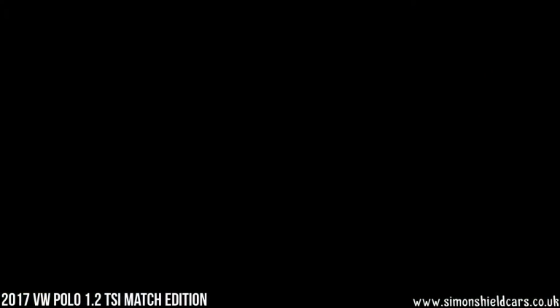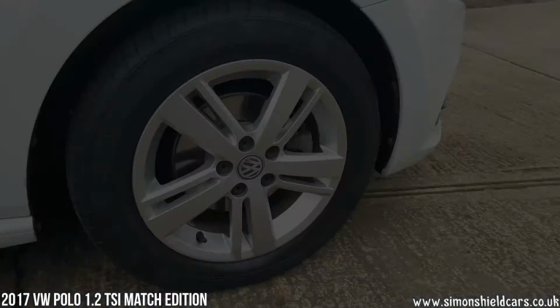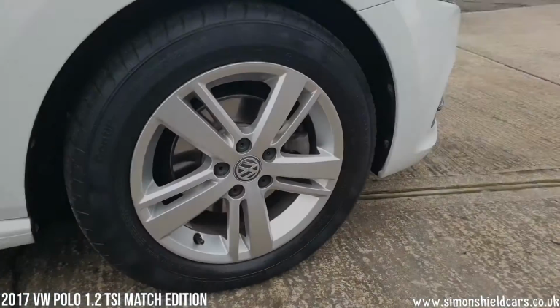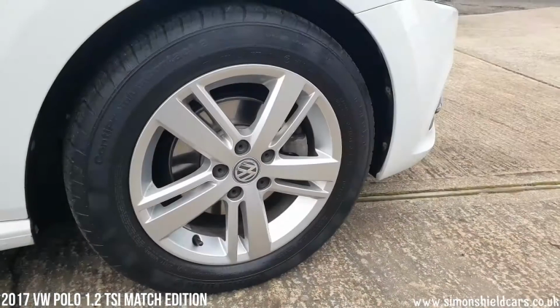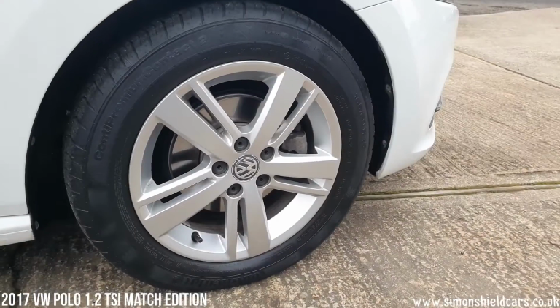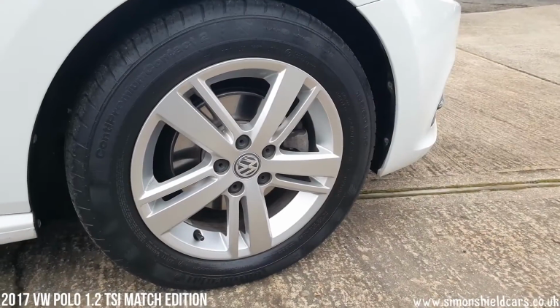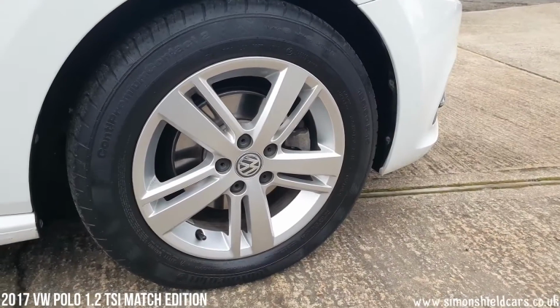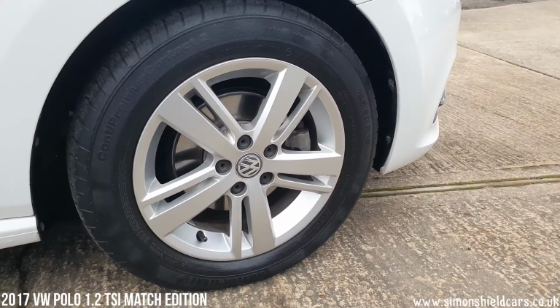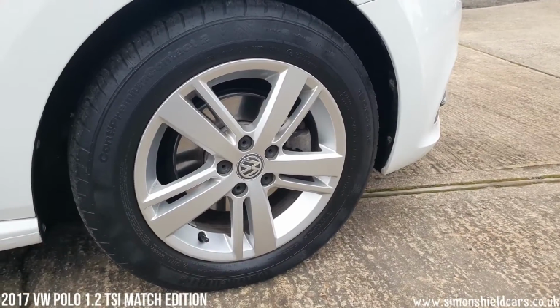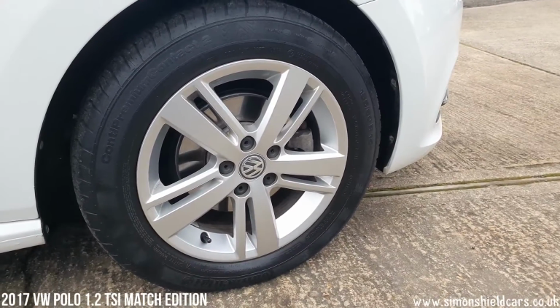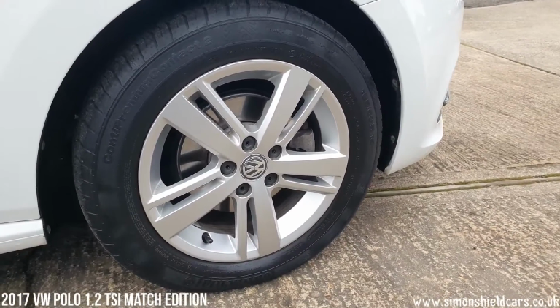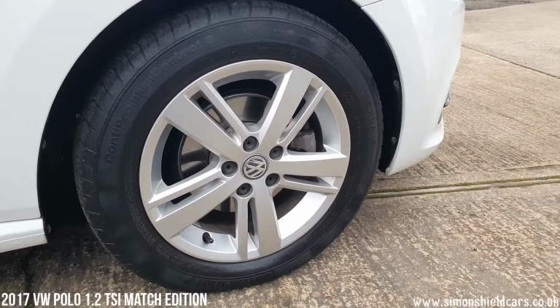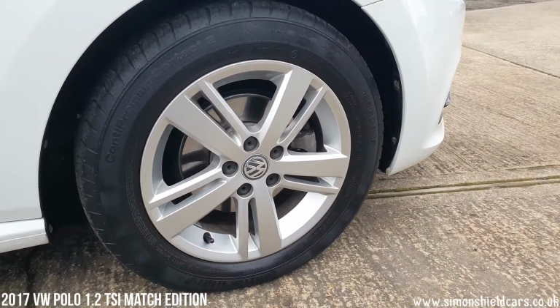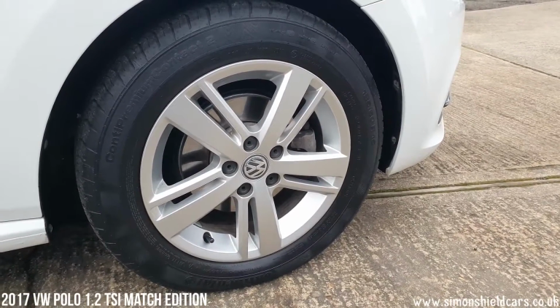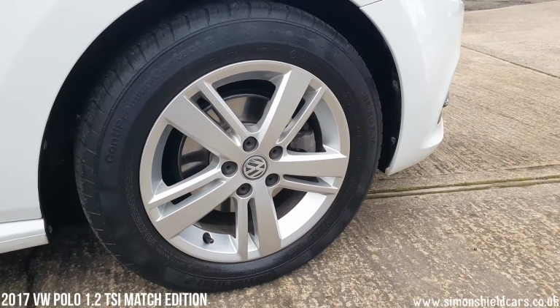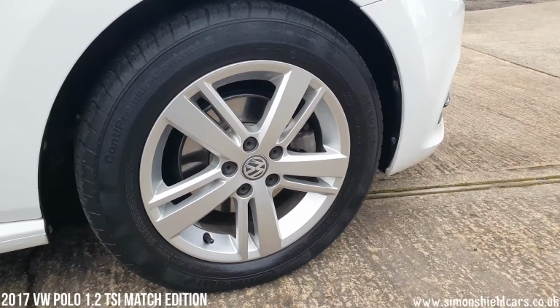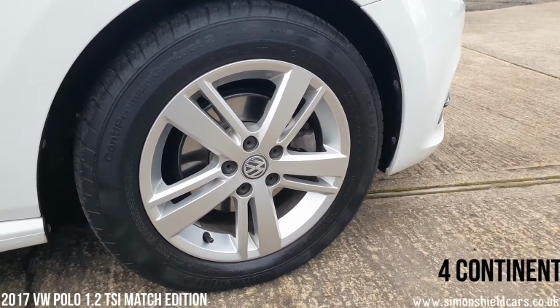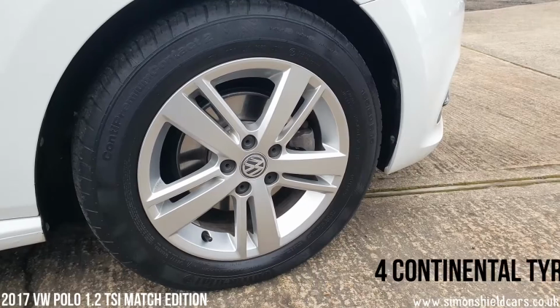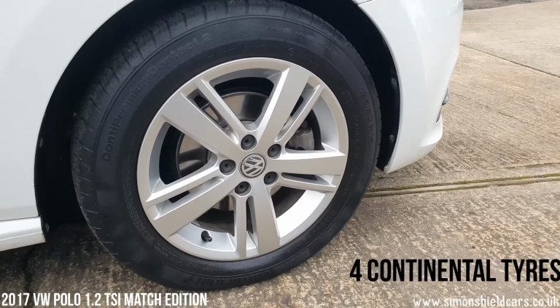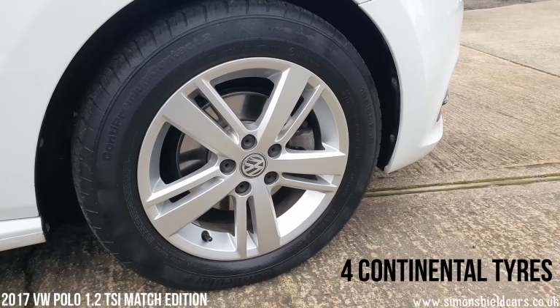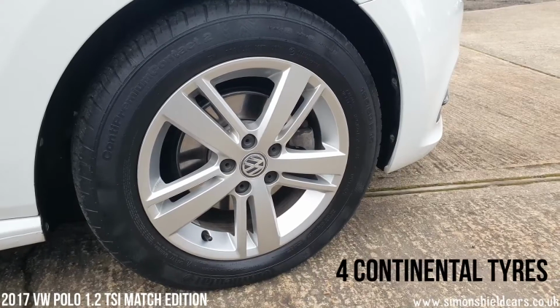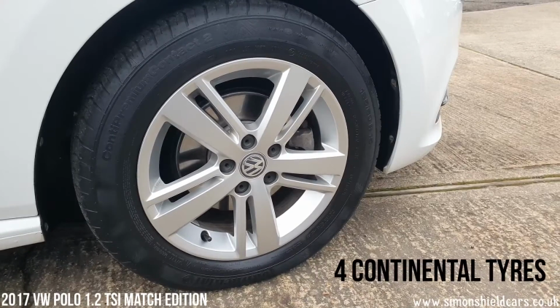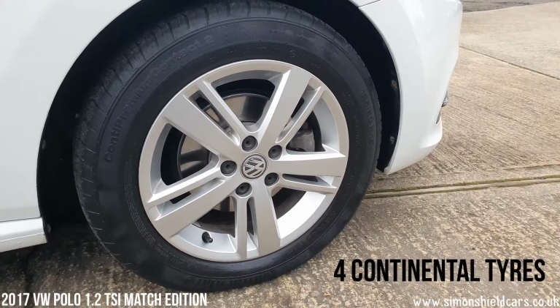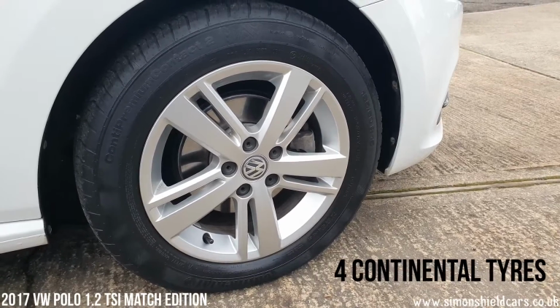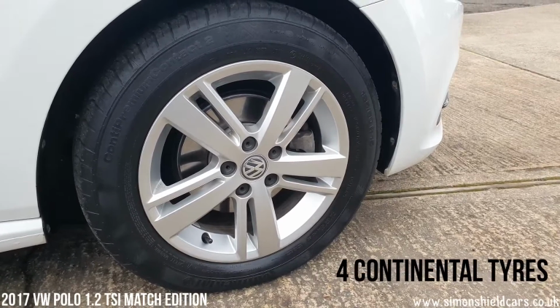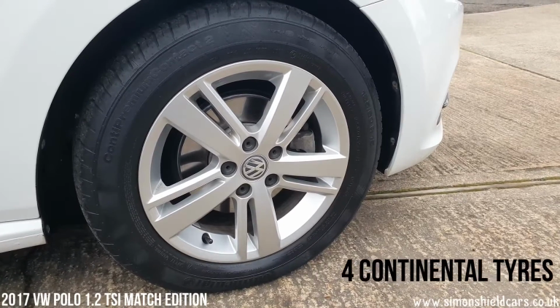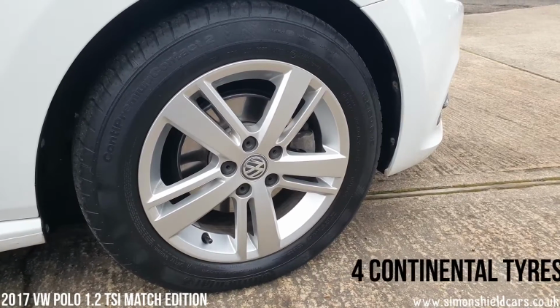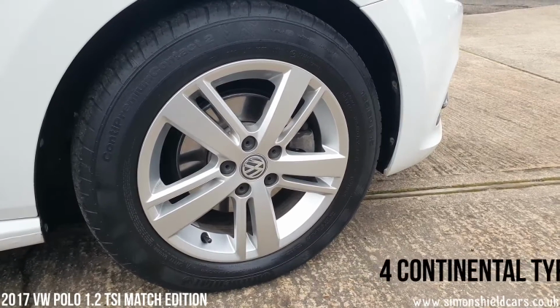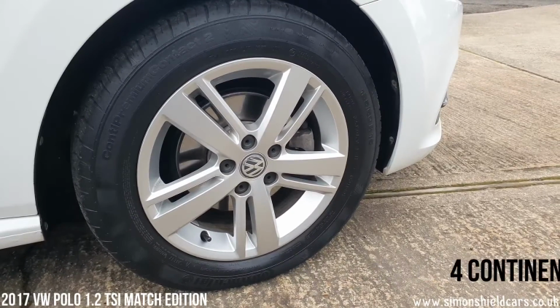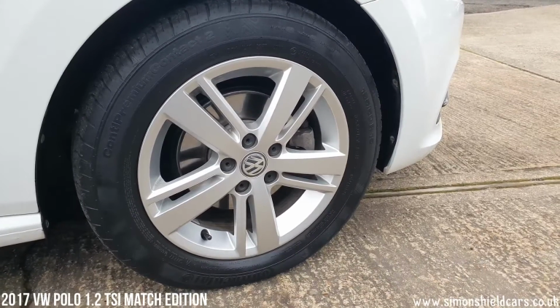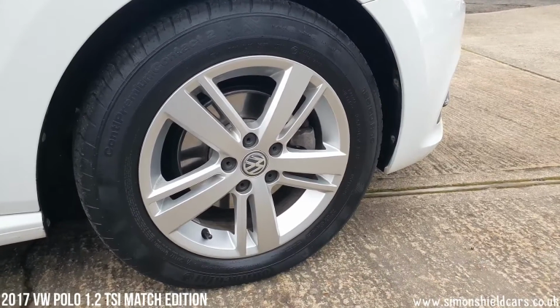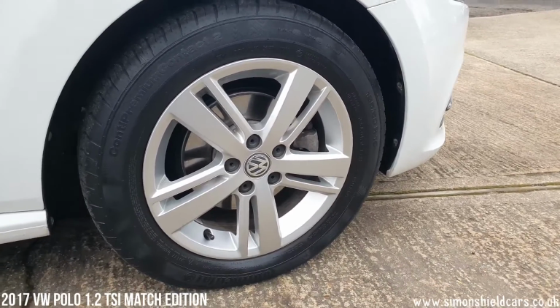Just wanted to show you the alloy wheels on here — we've got unmarked alloy wheels all around and a full set of Continental tyres also.